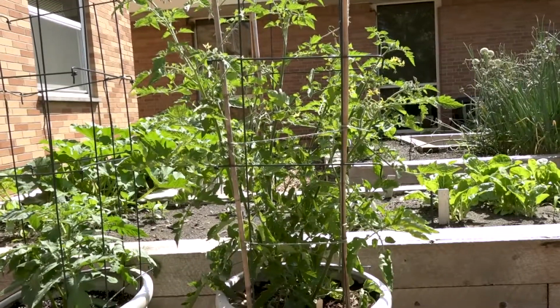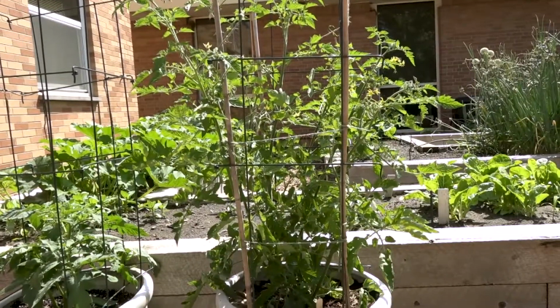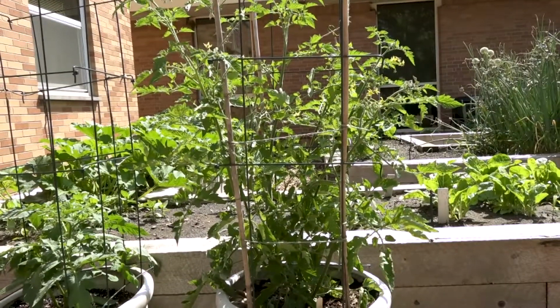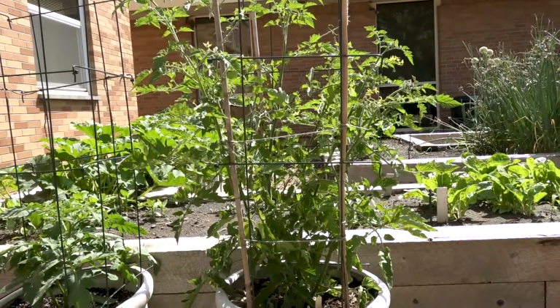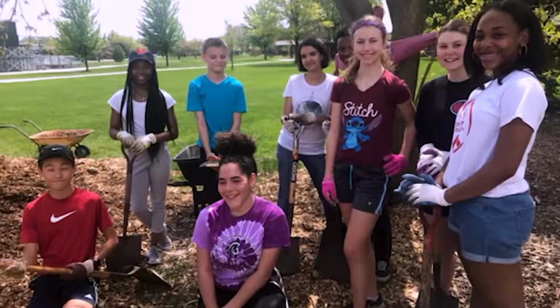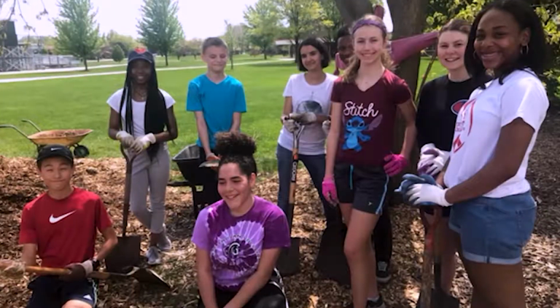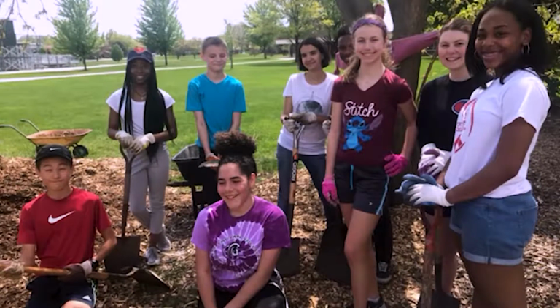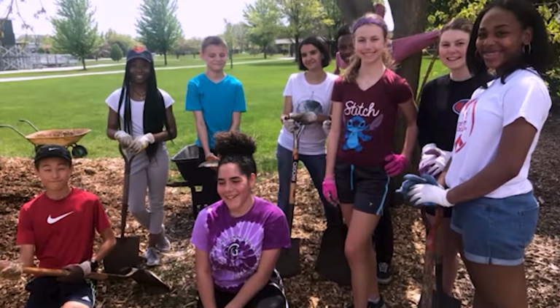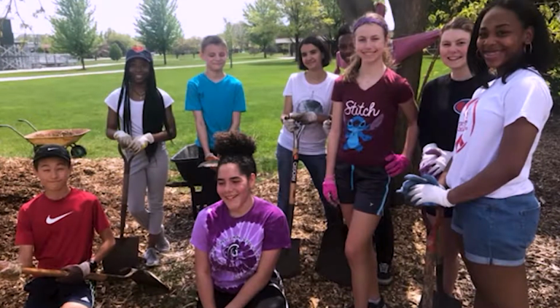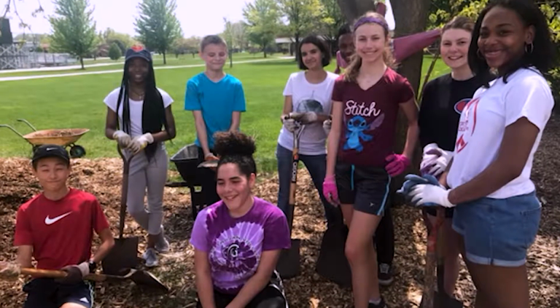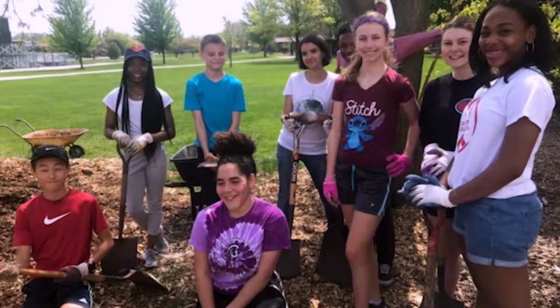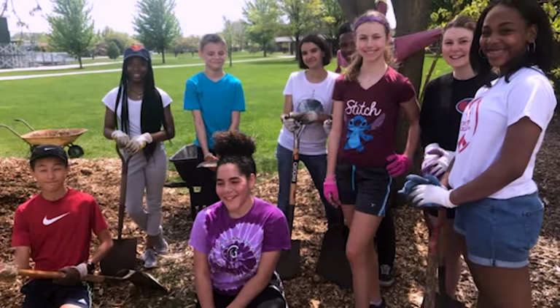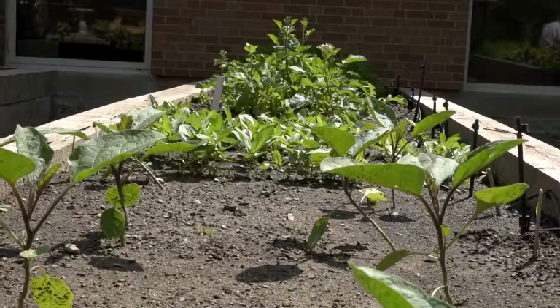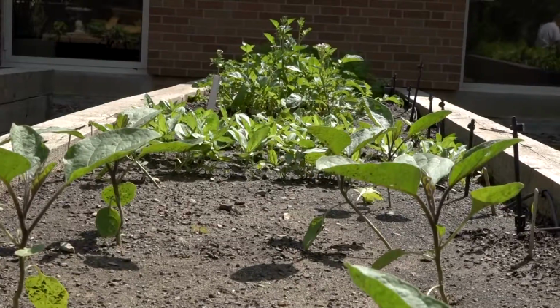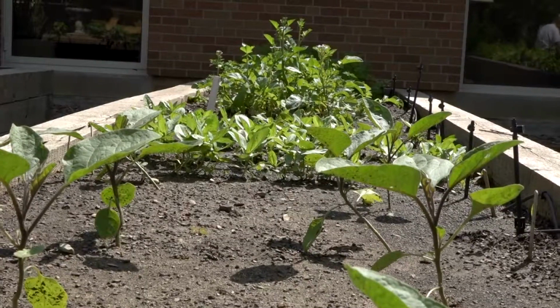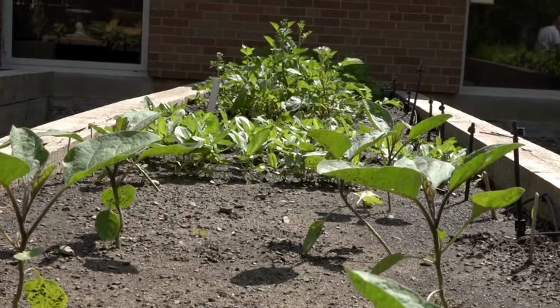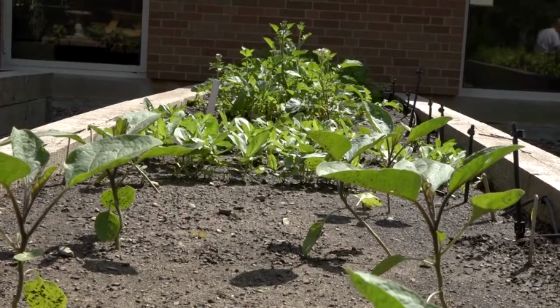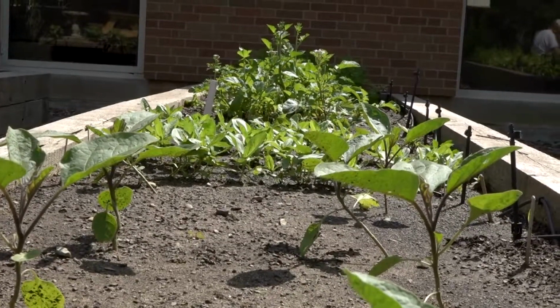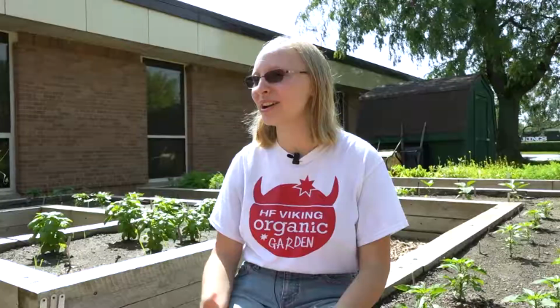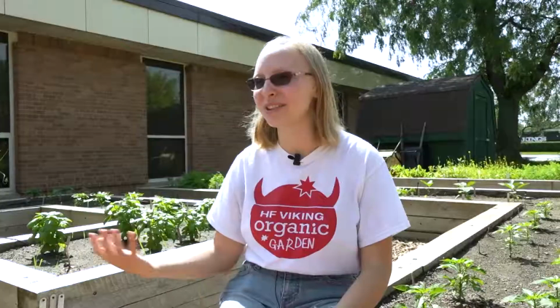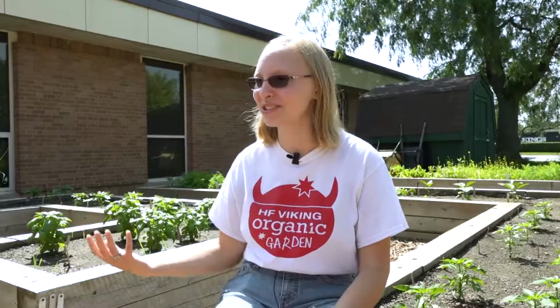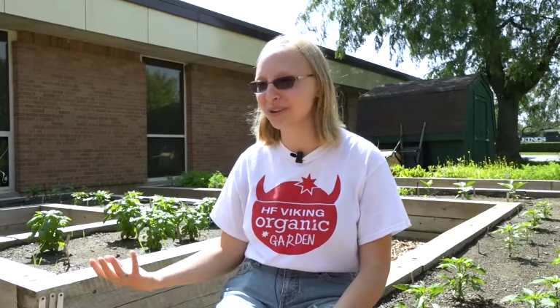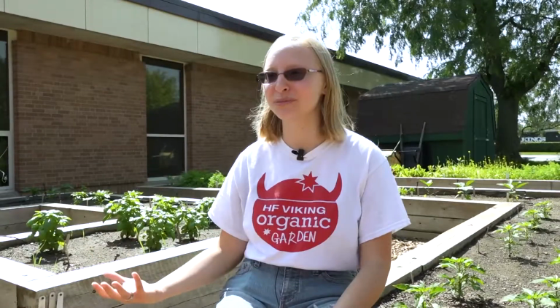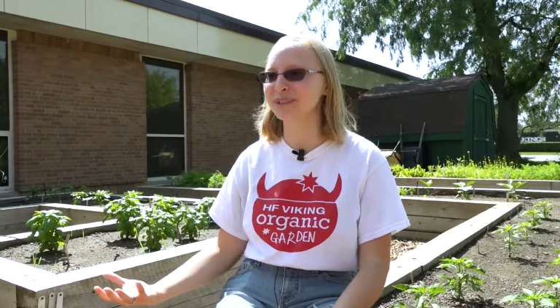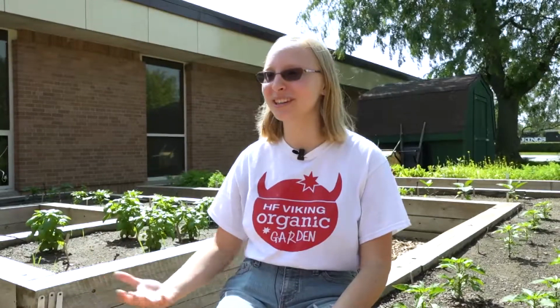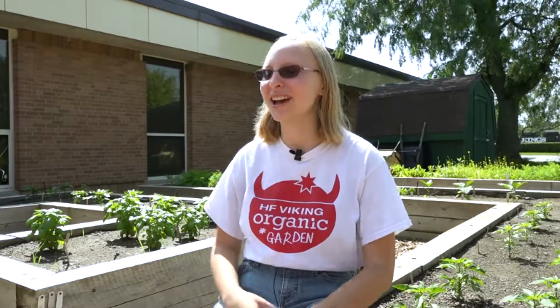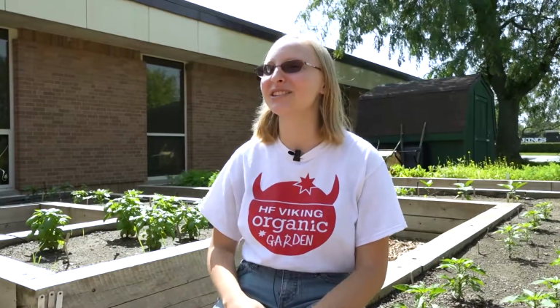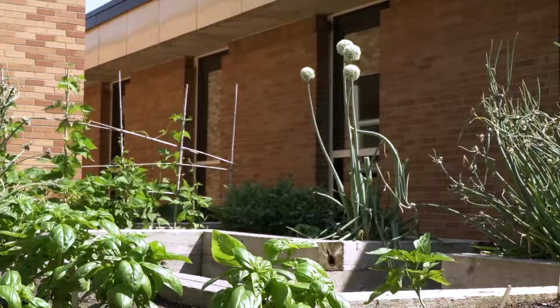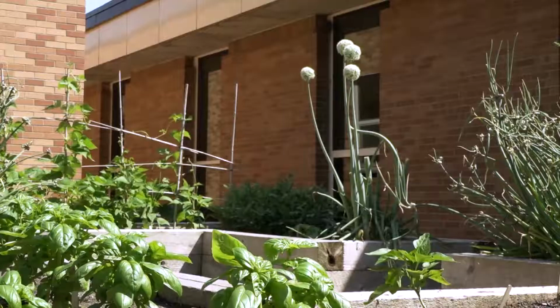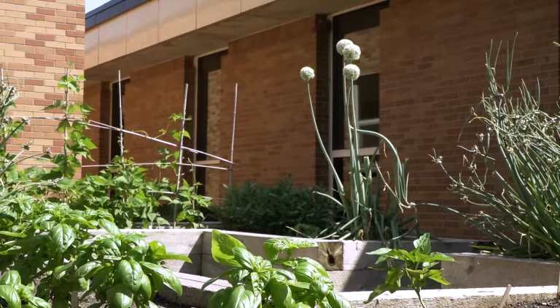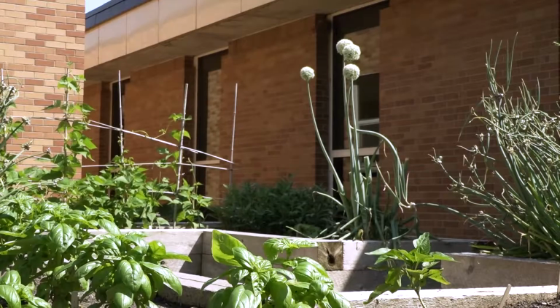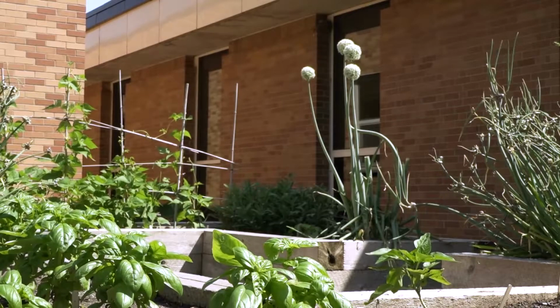We planted all these things as a group earlier in the year, and then we come back here now and everything's growing and blooming, and it's really a satisfying experience.